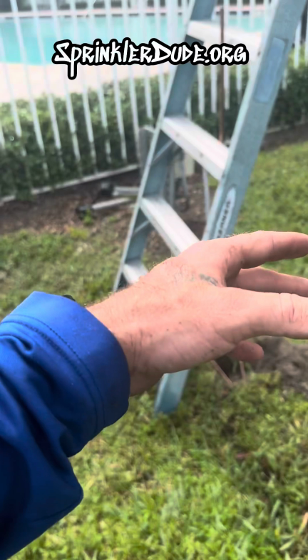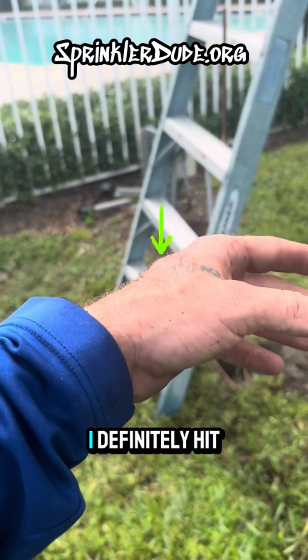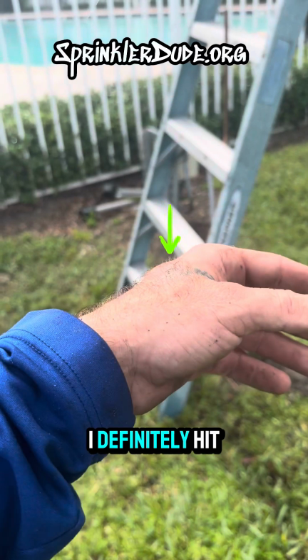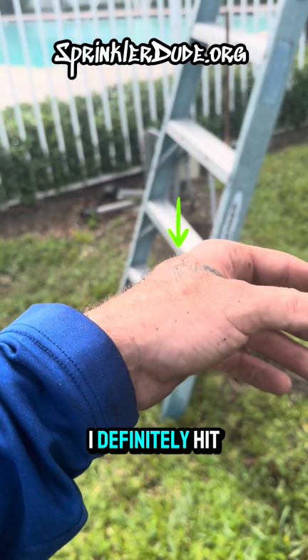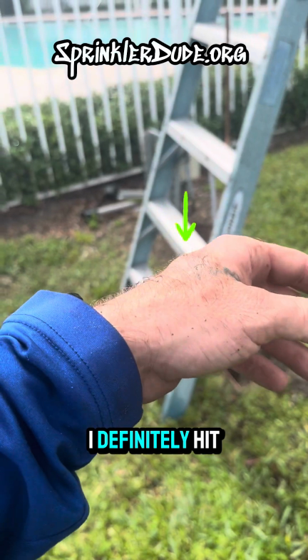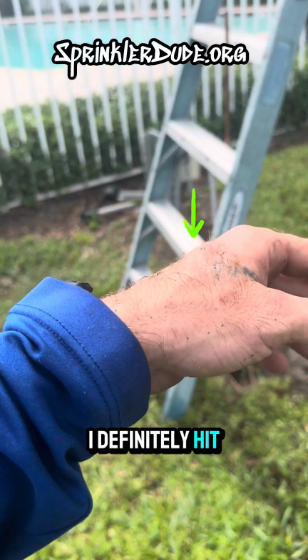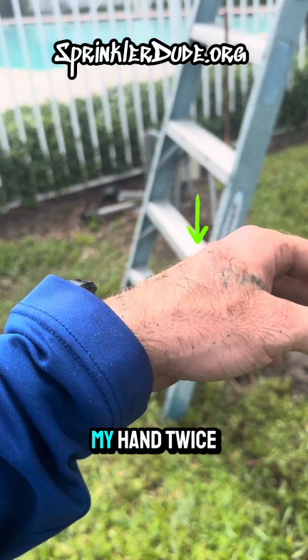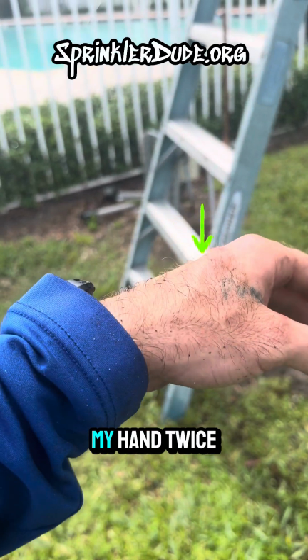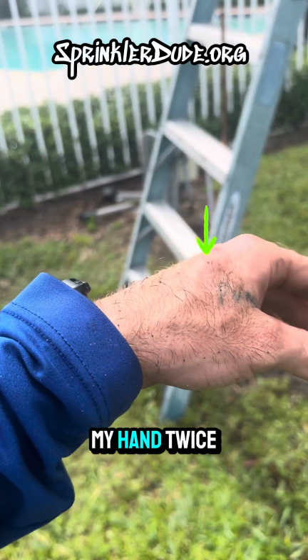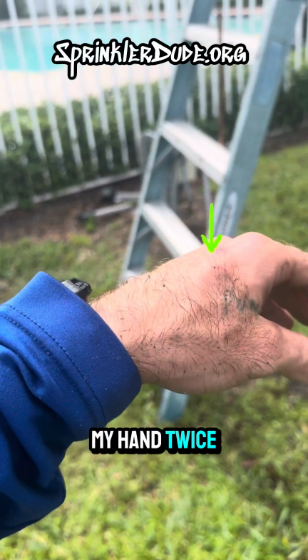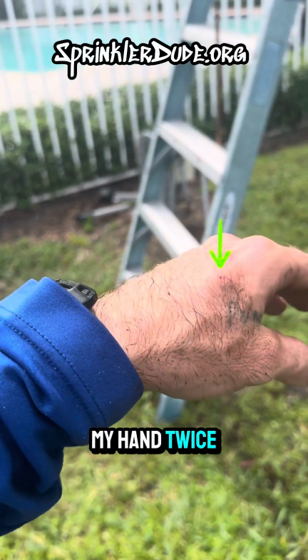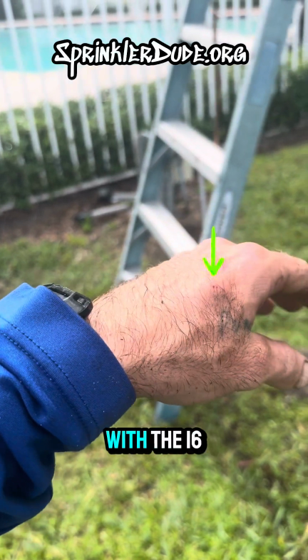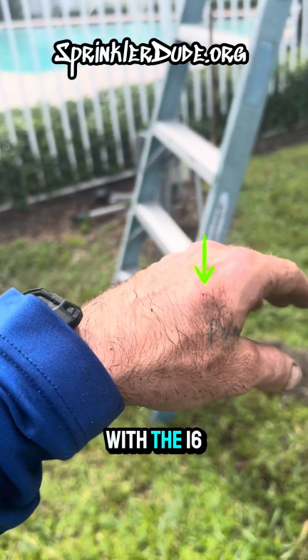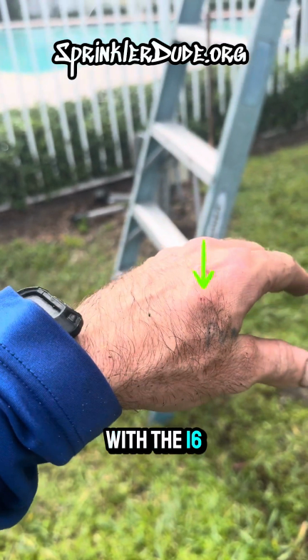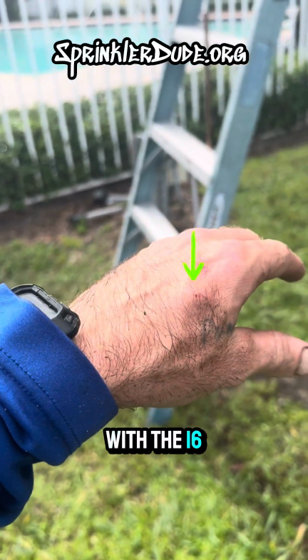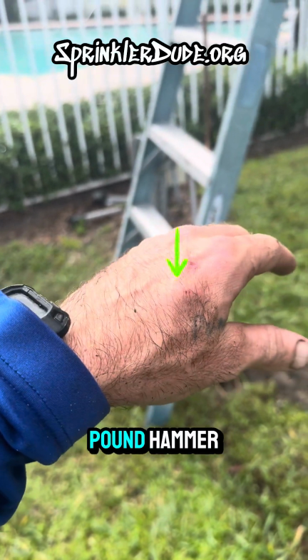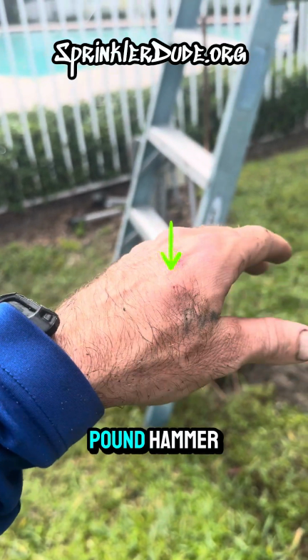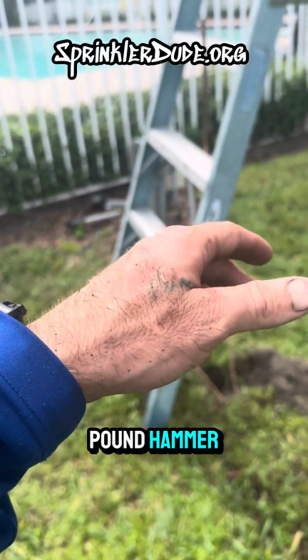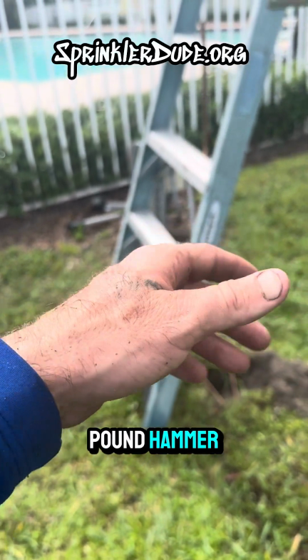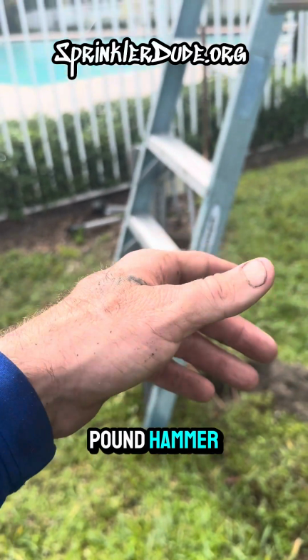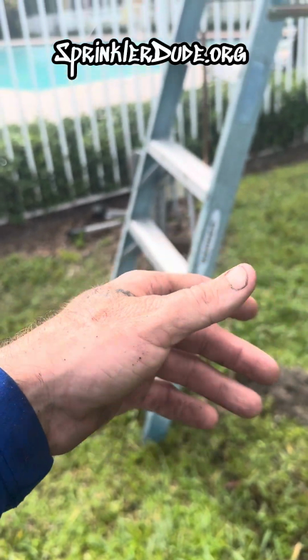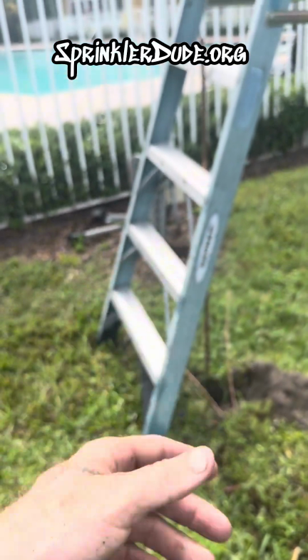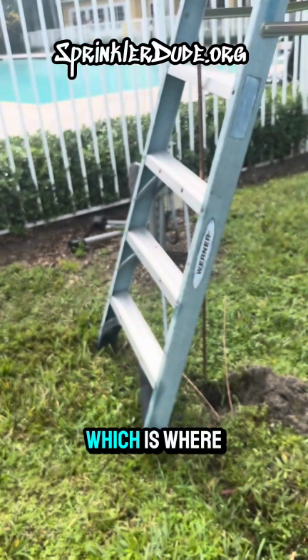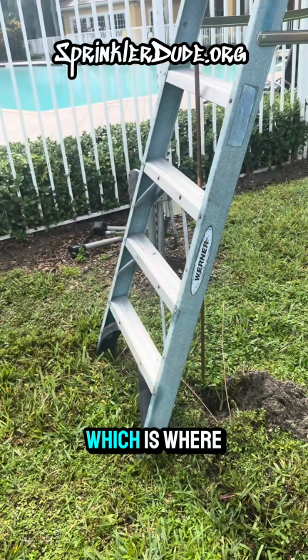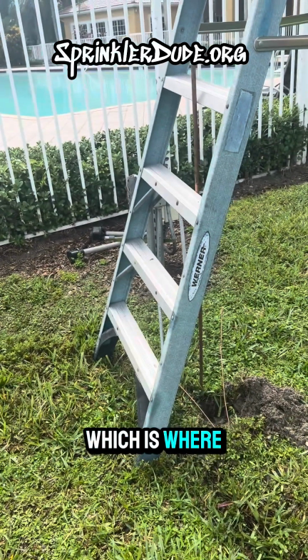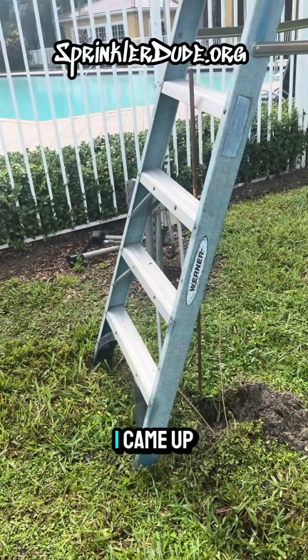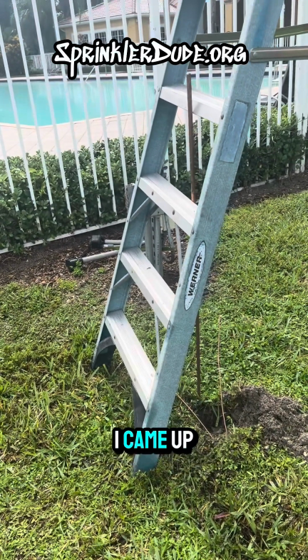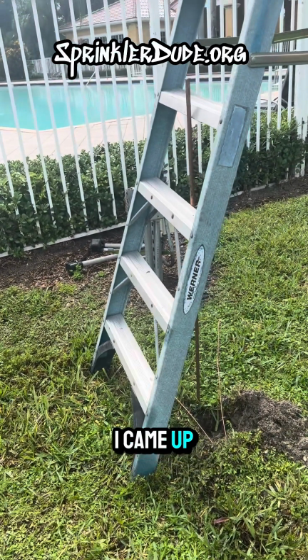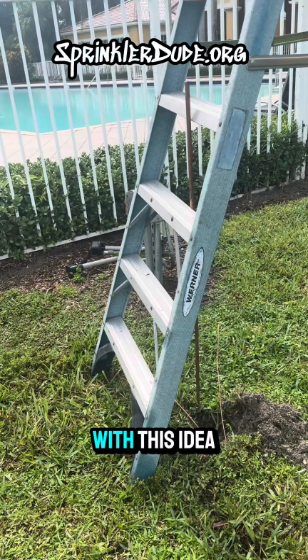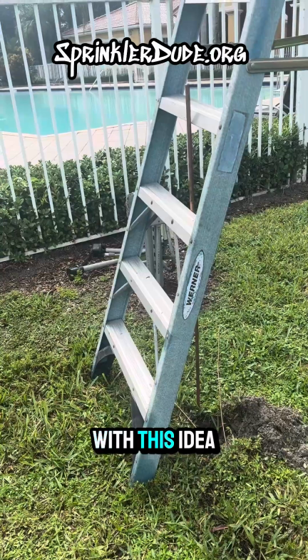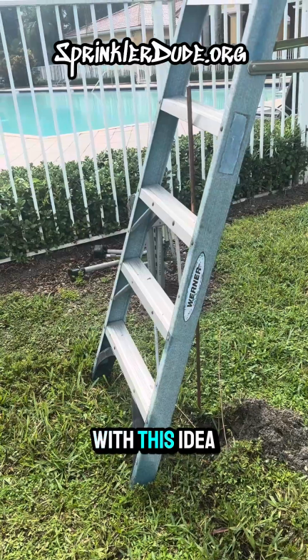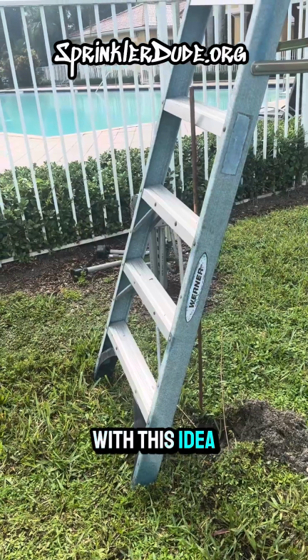I definitely hit my hand twice with the 16 pound hammer, which is where I came up with this idea.